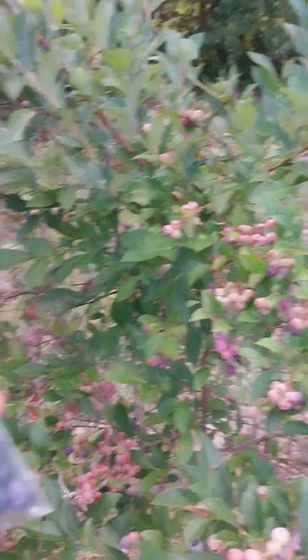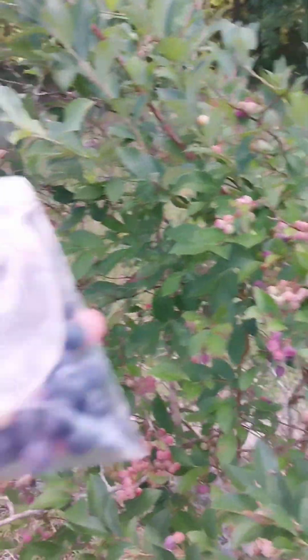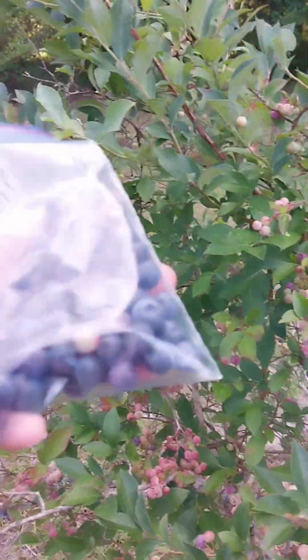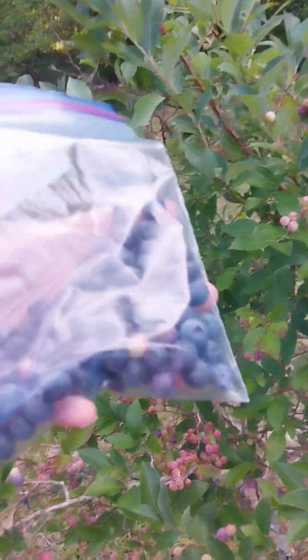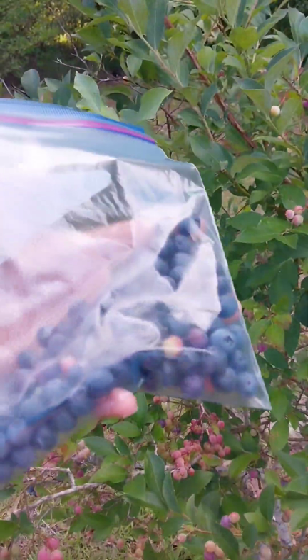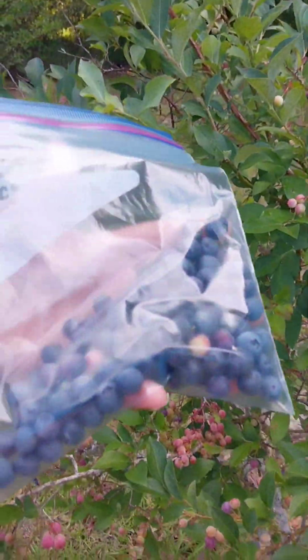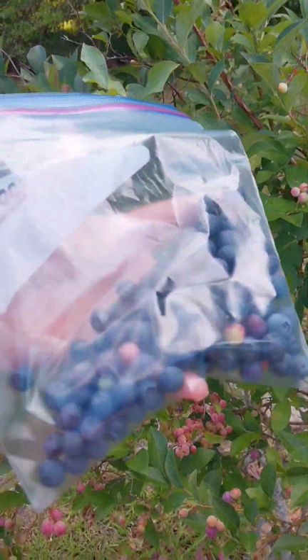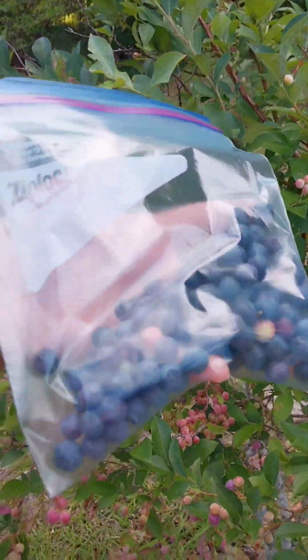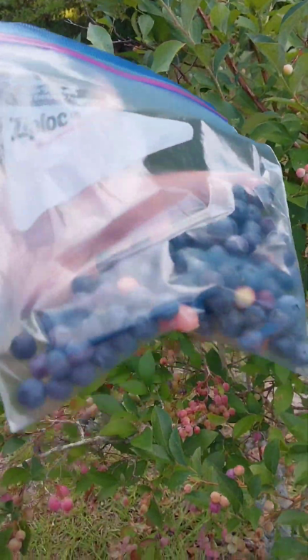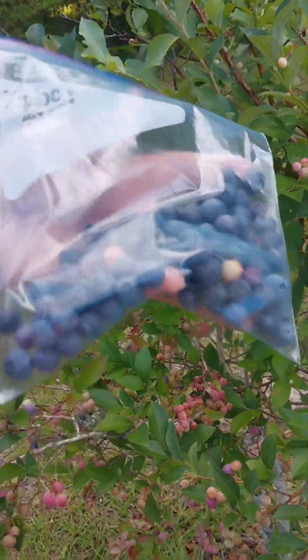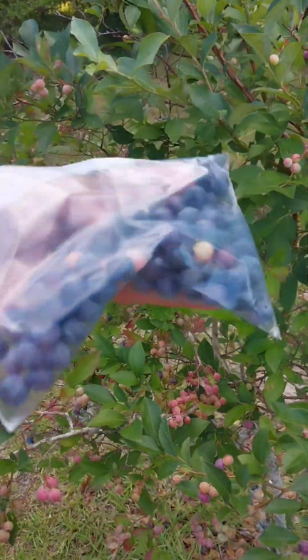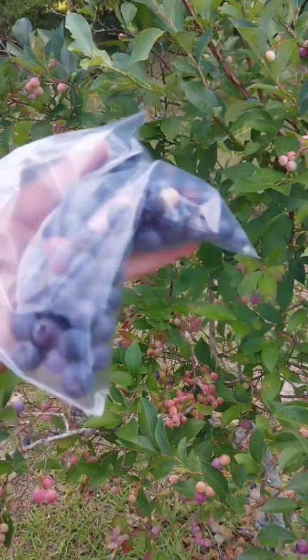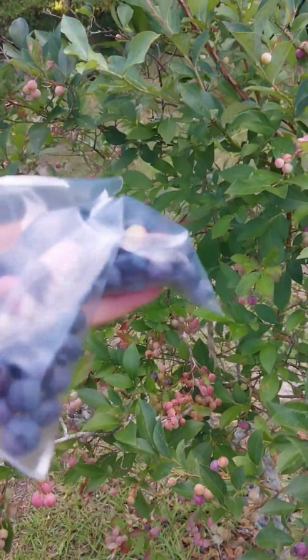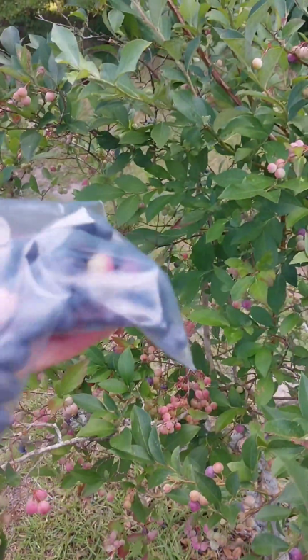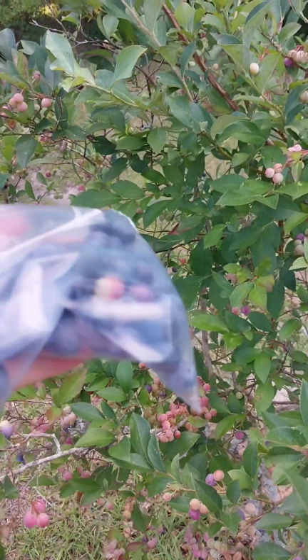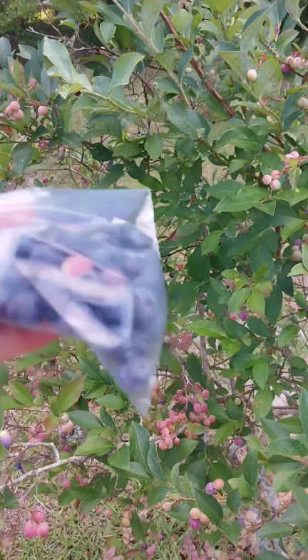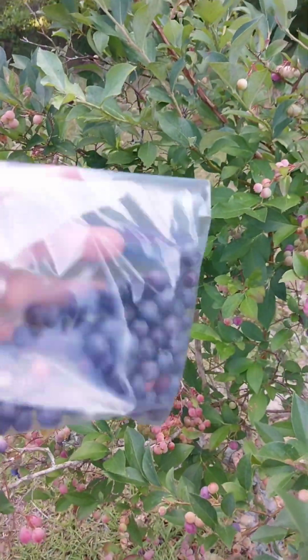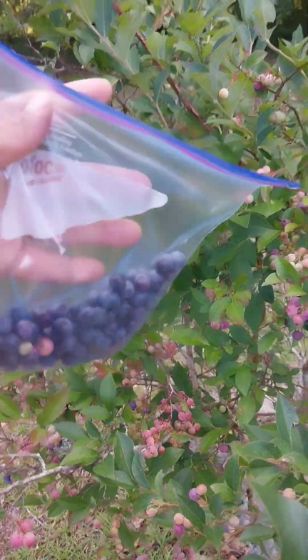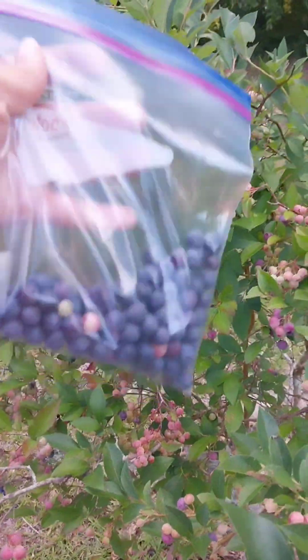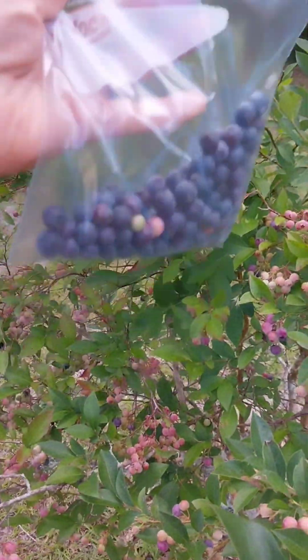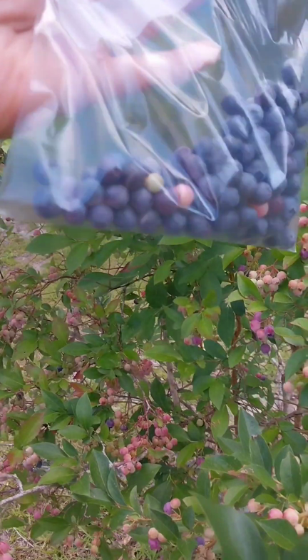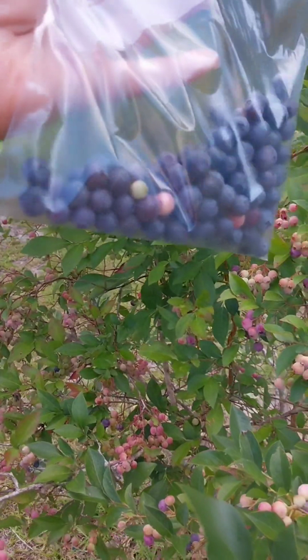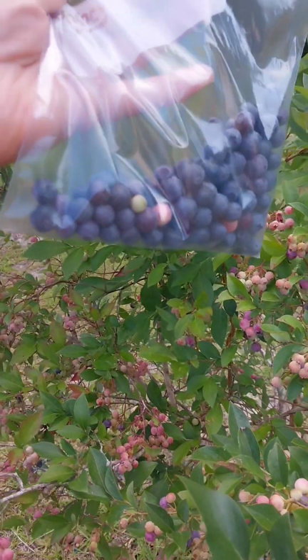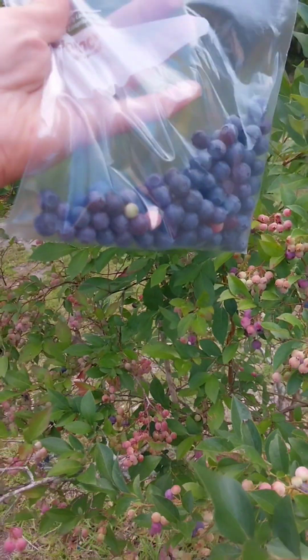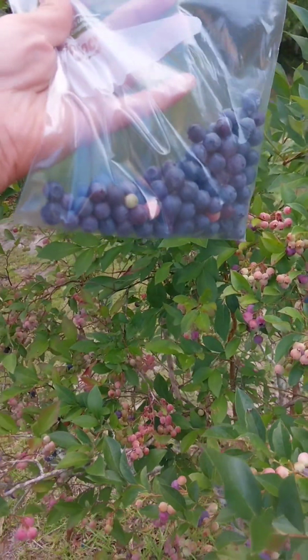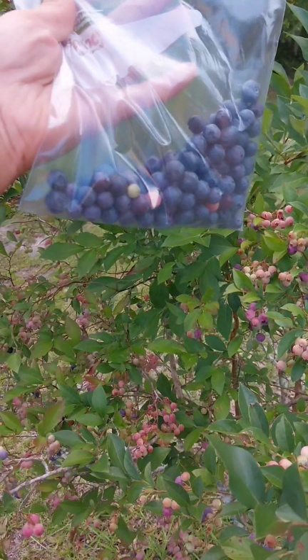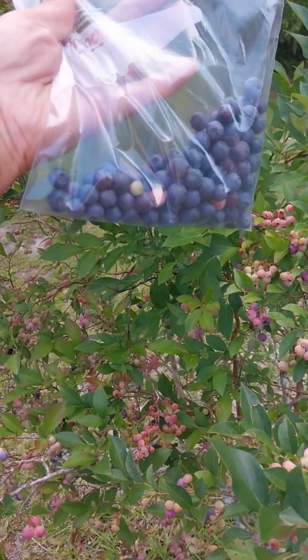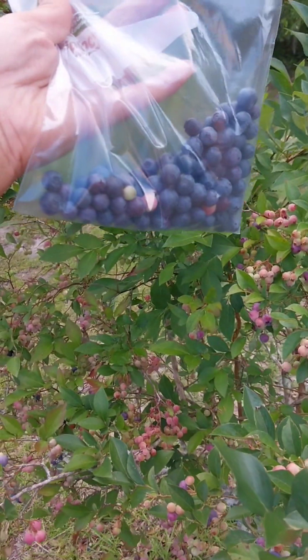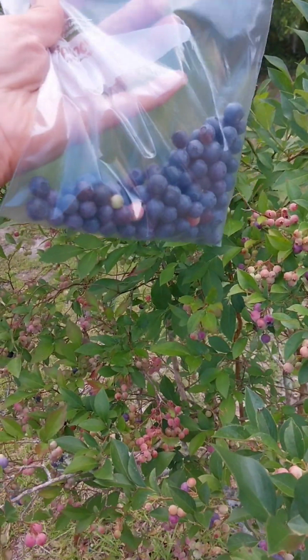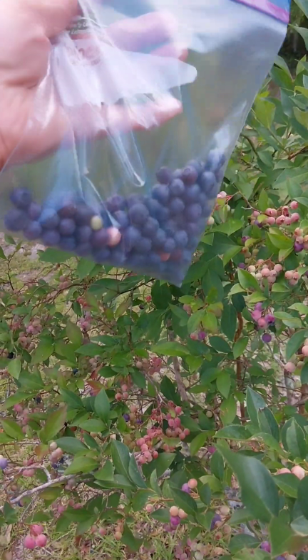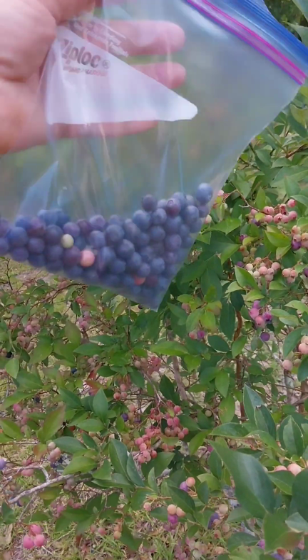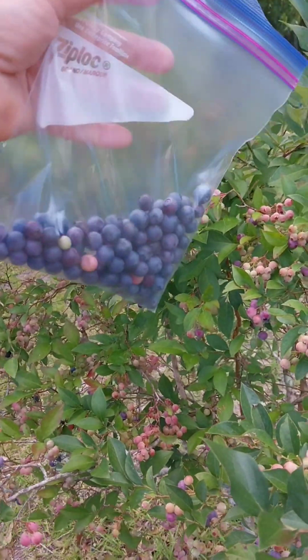Now my mama, she's being stingy y'all. She gave me some of them, but this is my bag — she gave me some of hers.